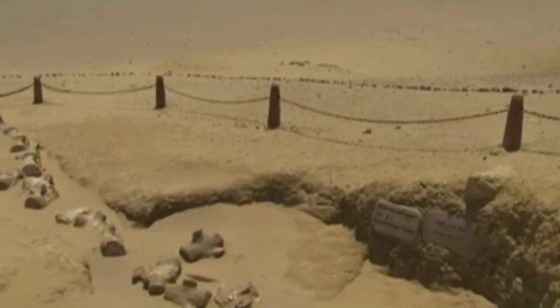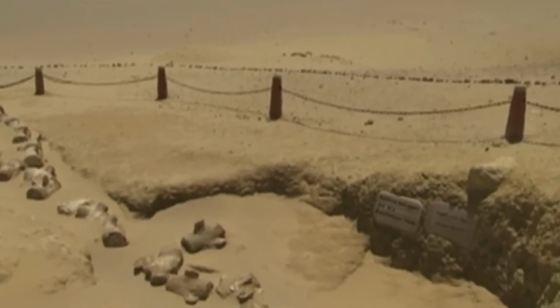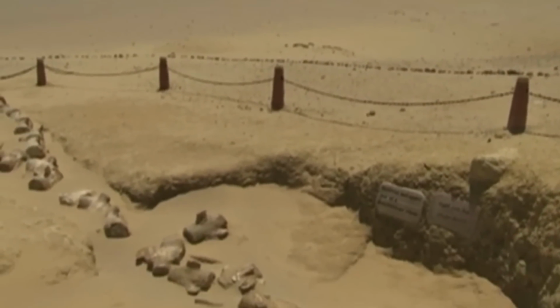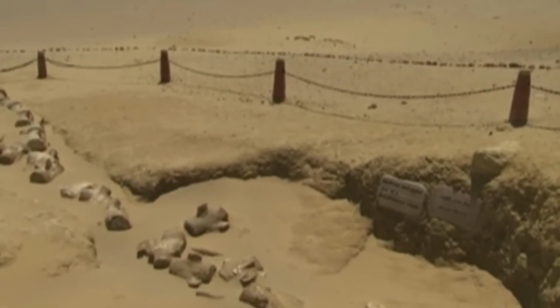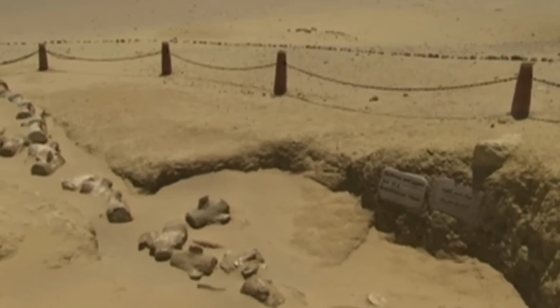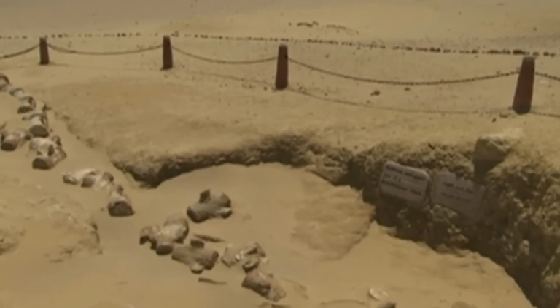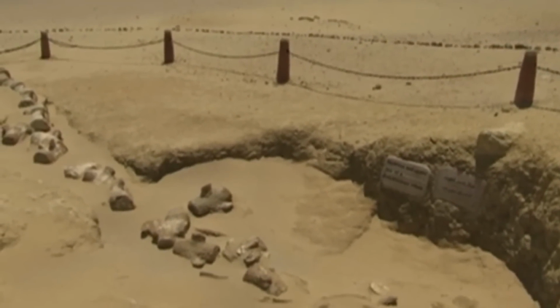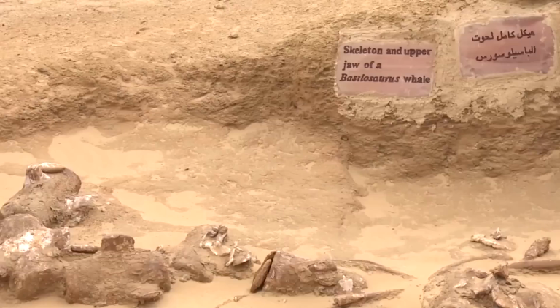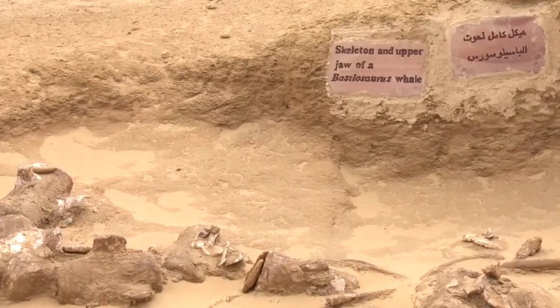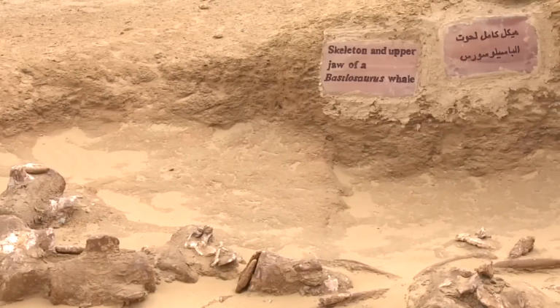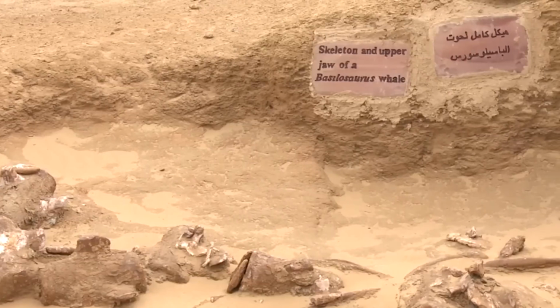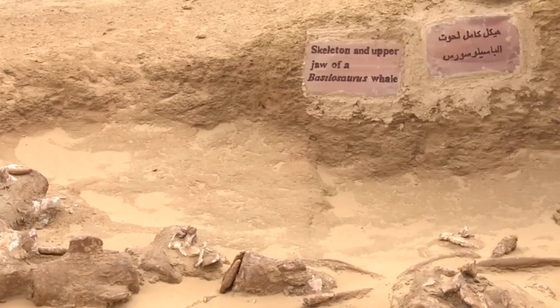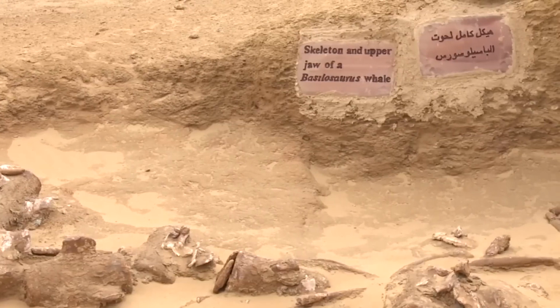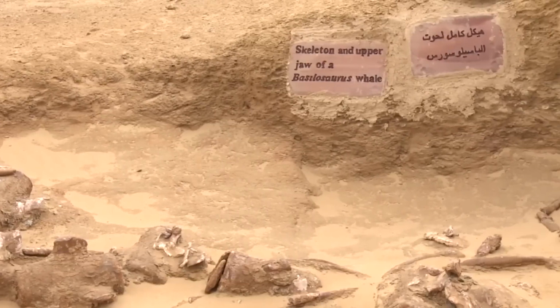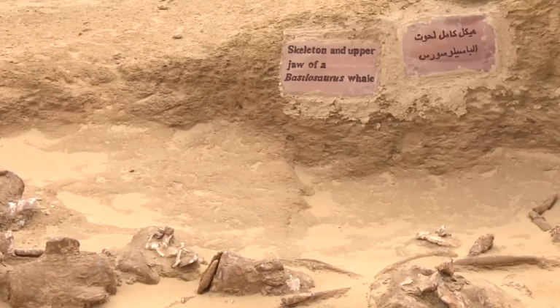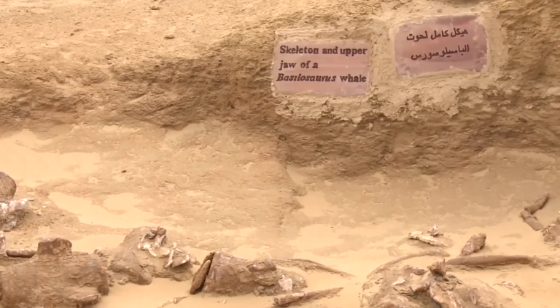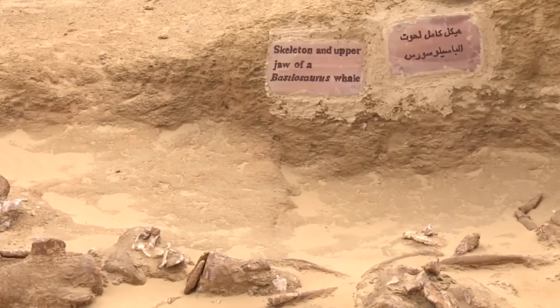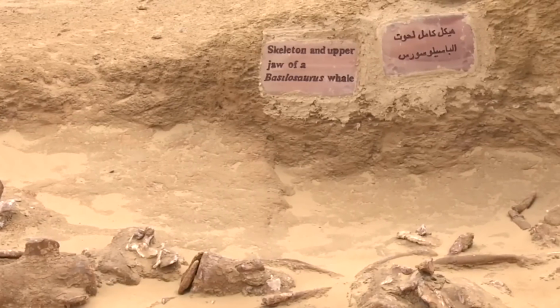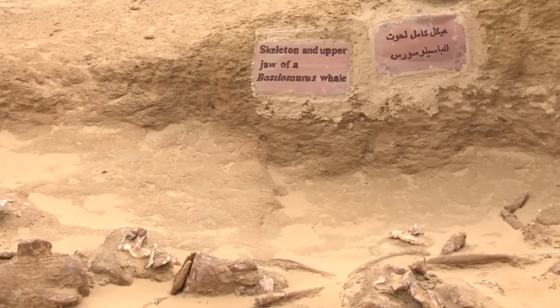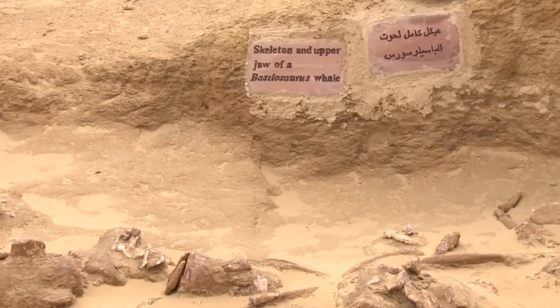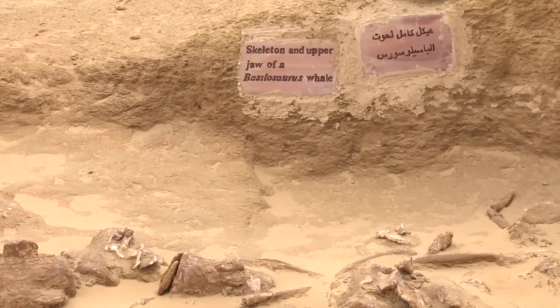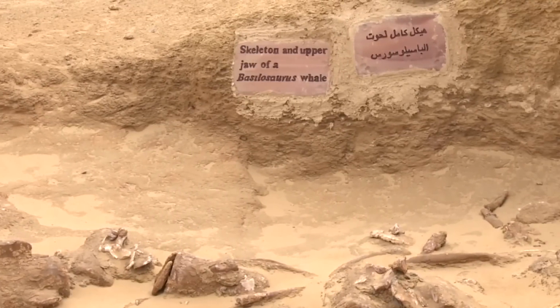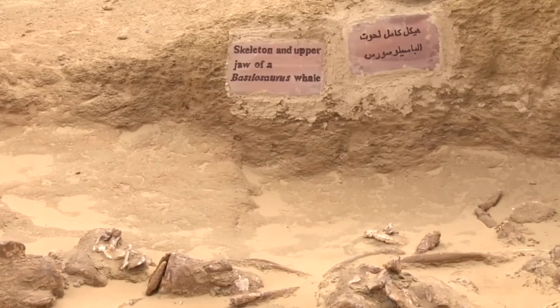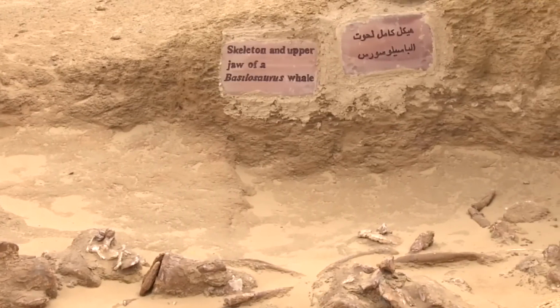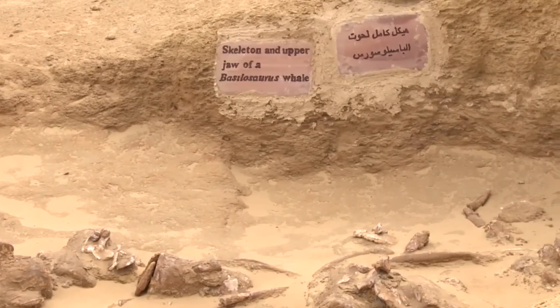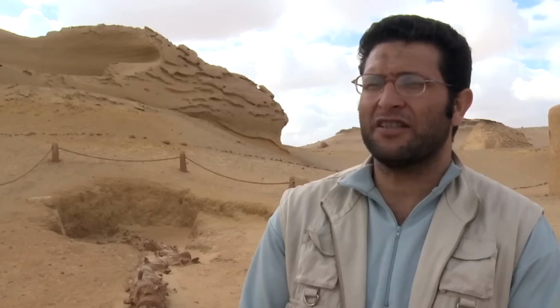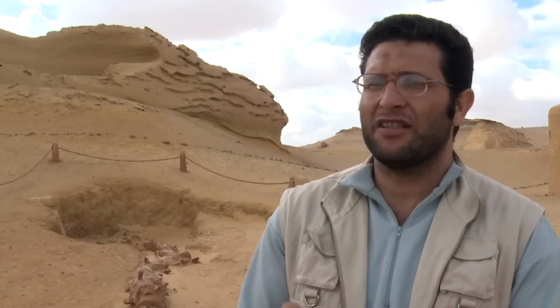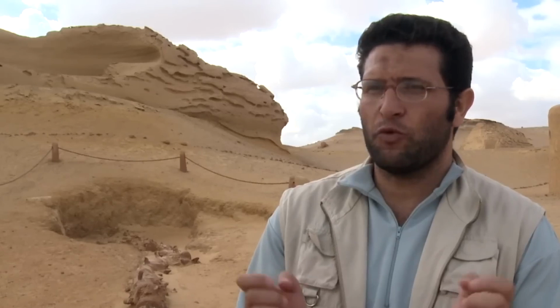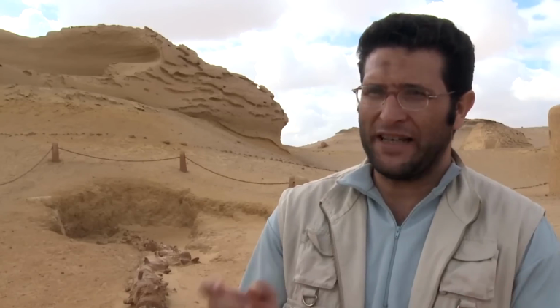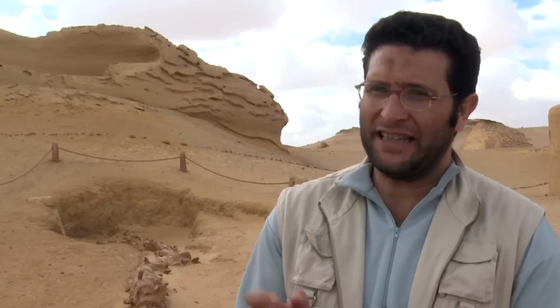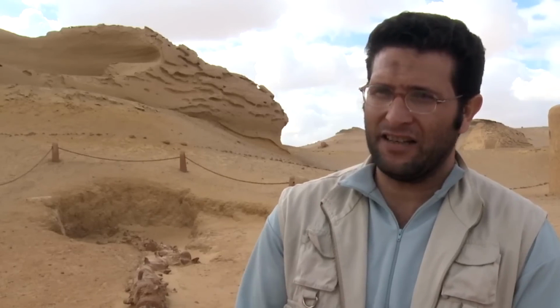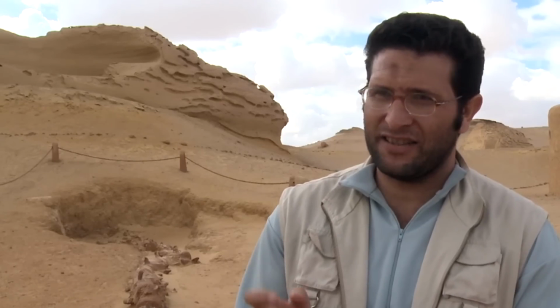This is just one of the numerous mysteries the Sahara holds. Considering the conditions of the desert, it's not the easiest thing to research that part of the planet, even with the kinds of technologies we currently have.